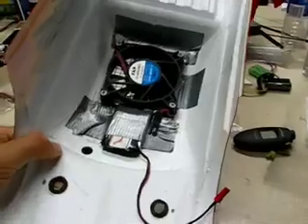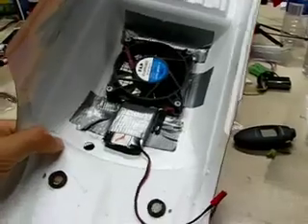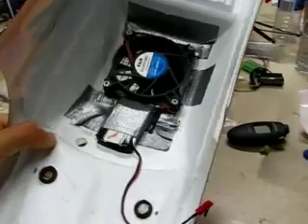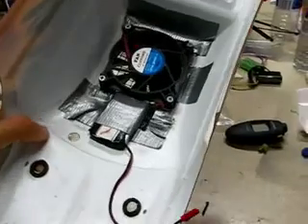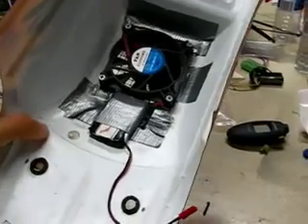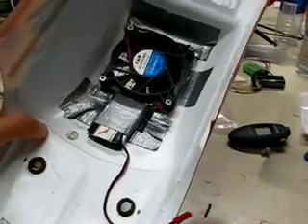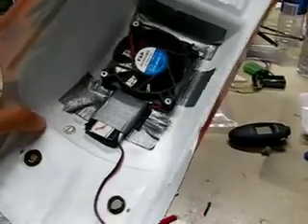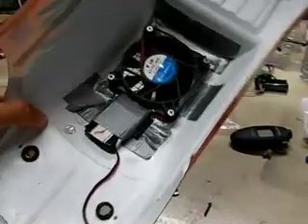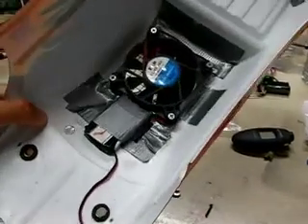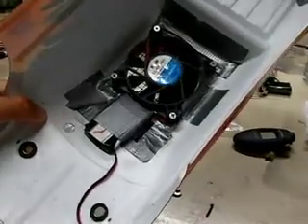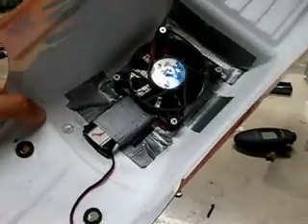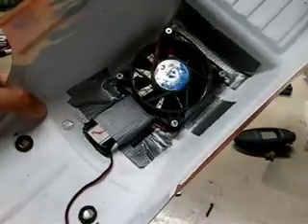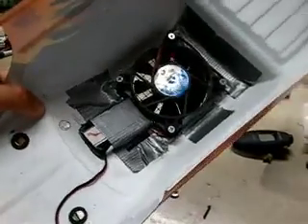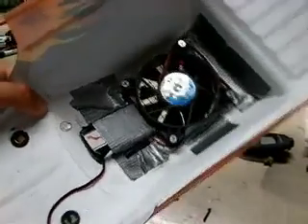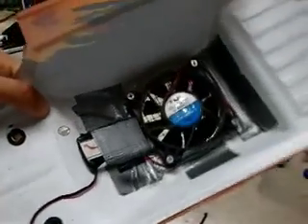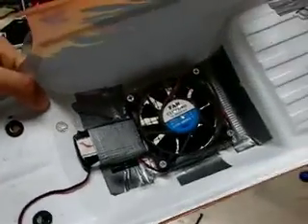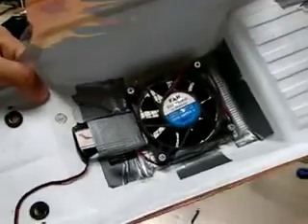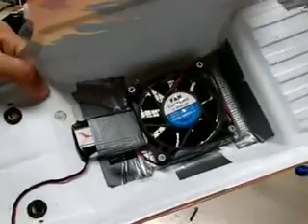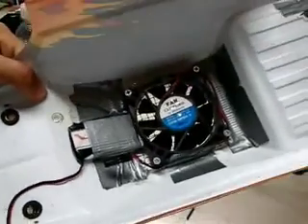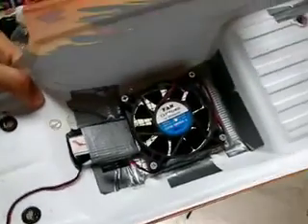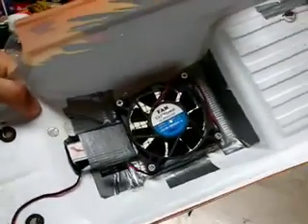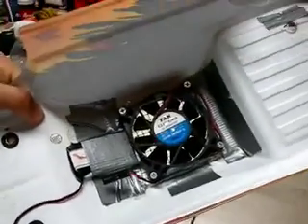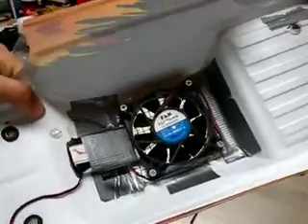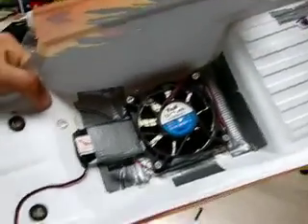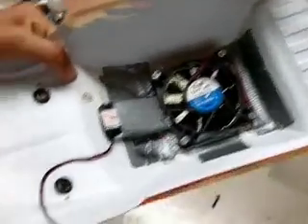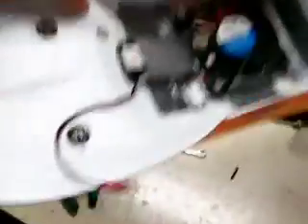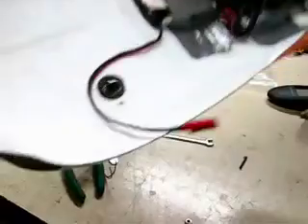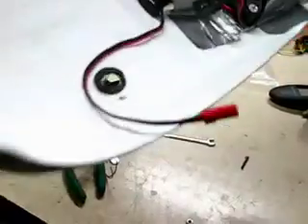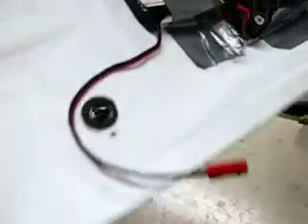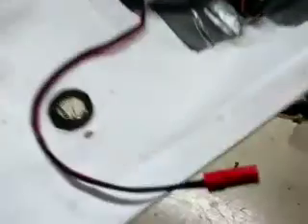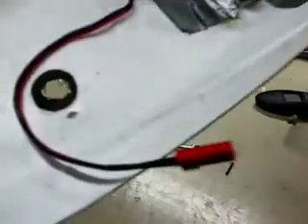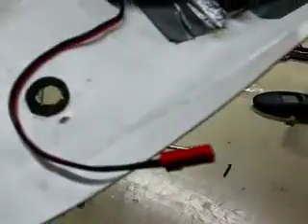So here's the fan. I have to plug it in before I put it on the car because I can't reach in here to plug in the JST.